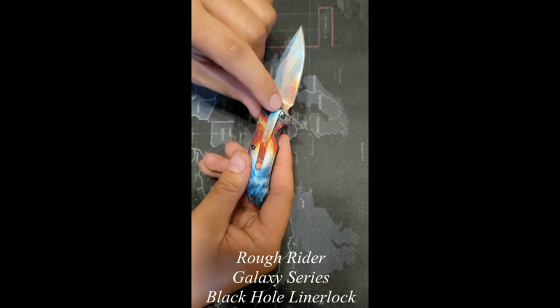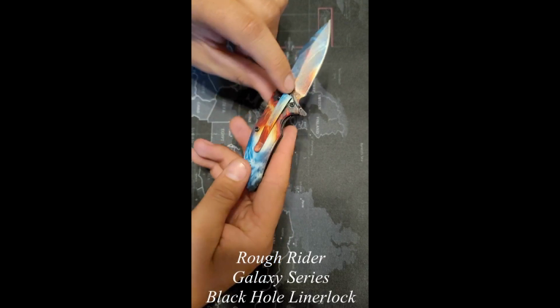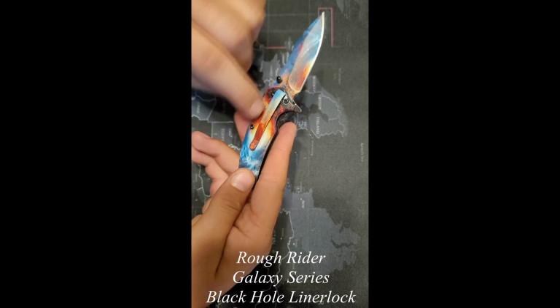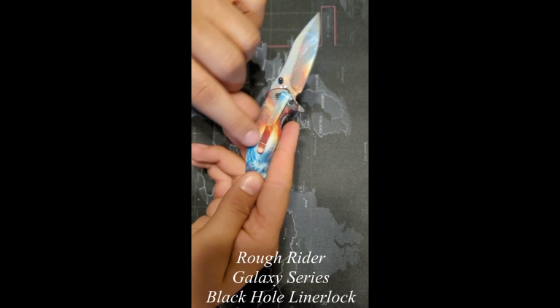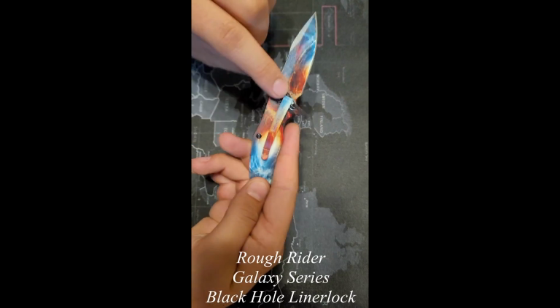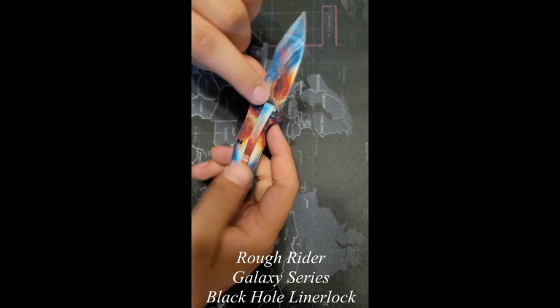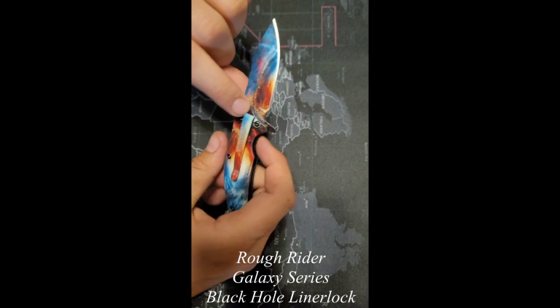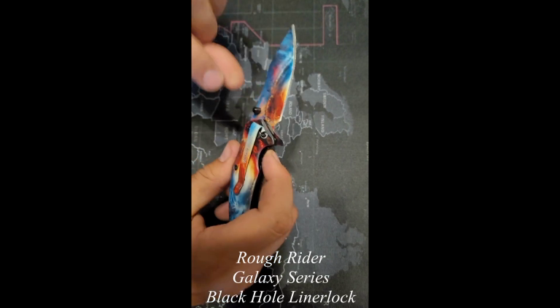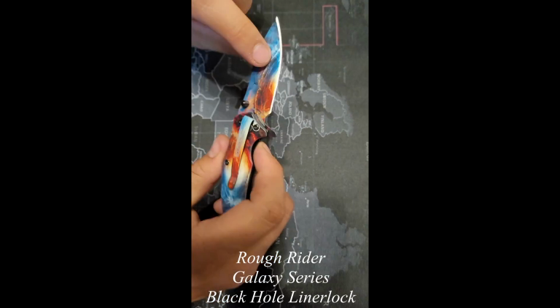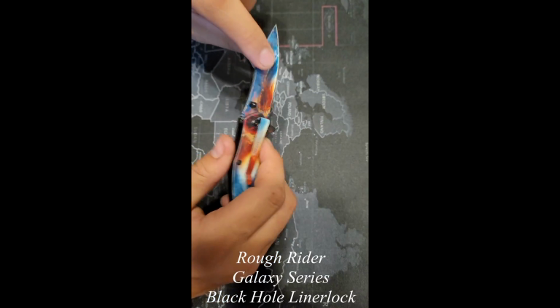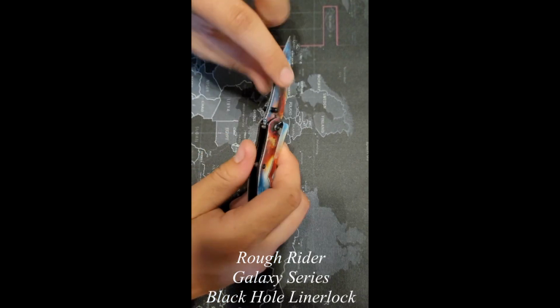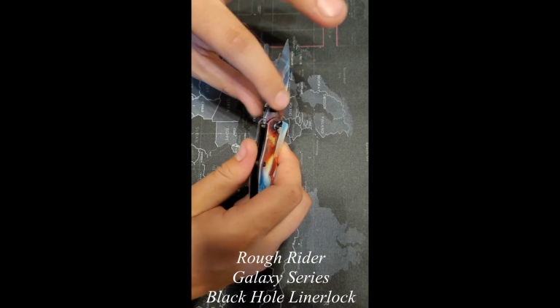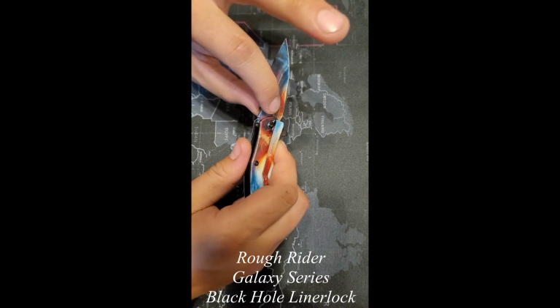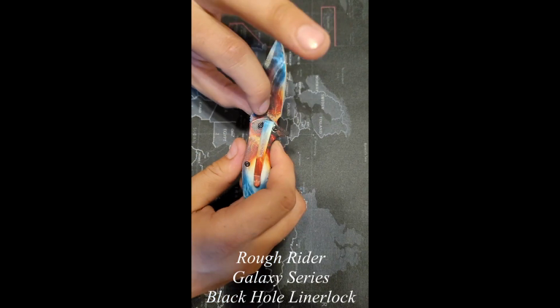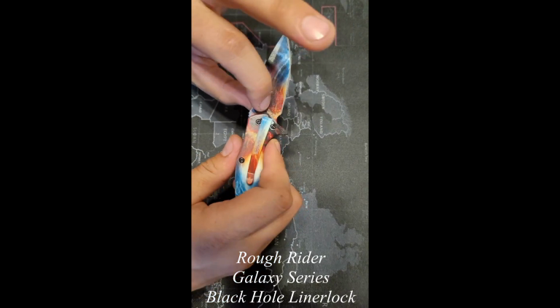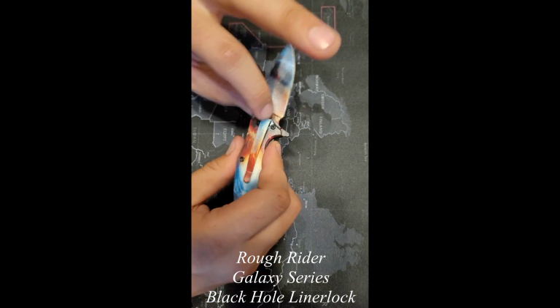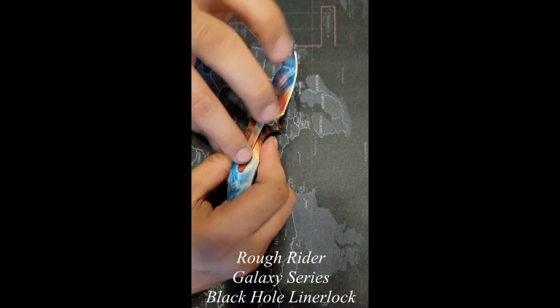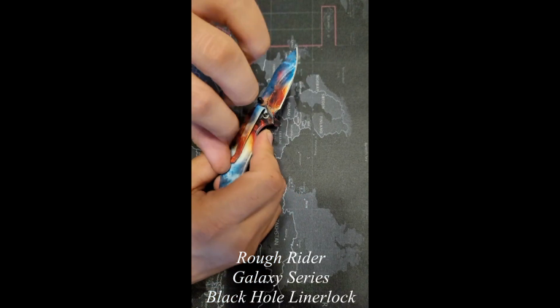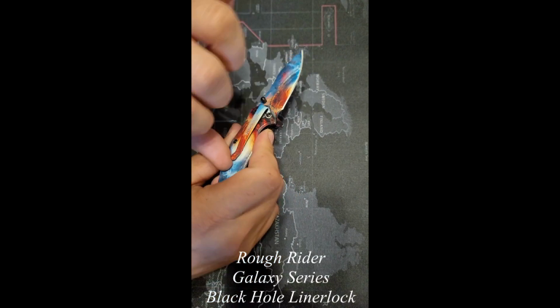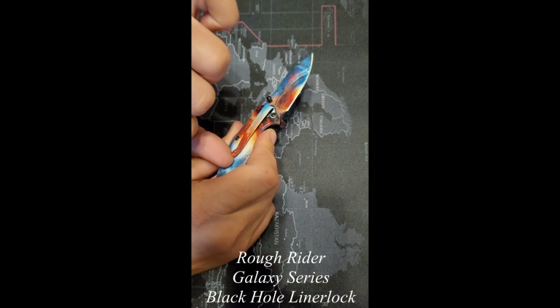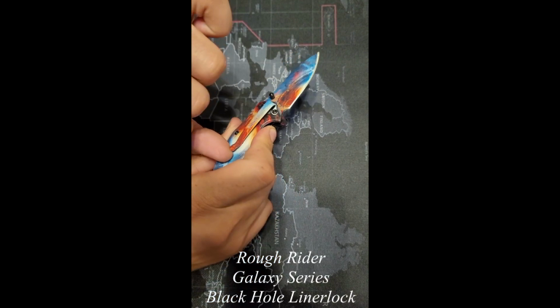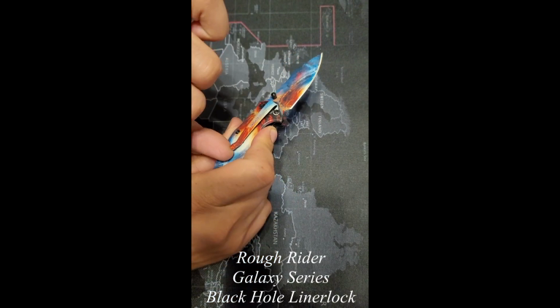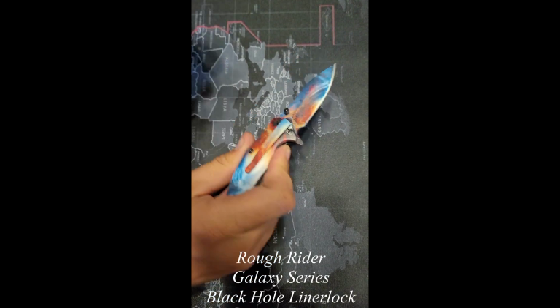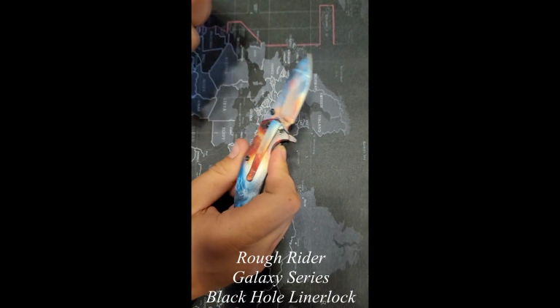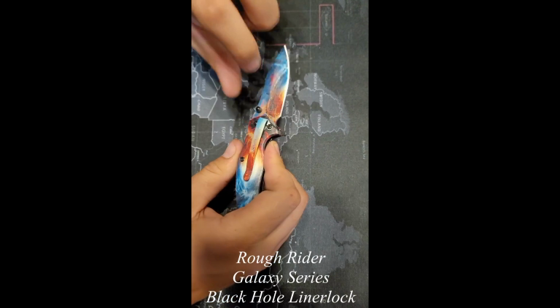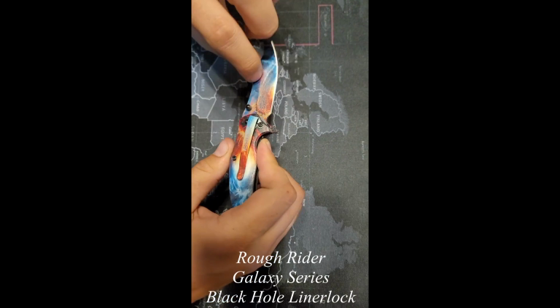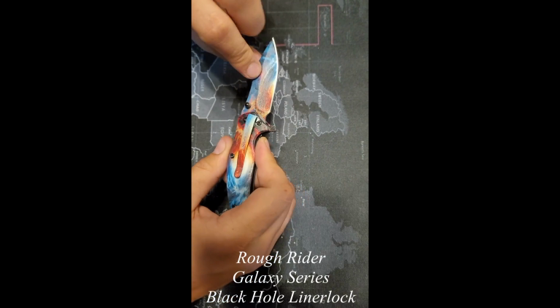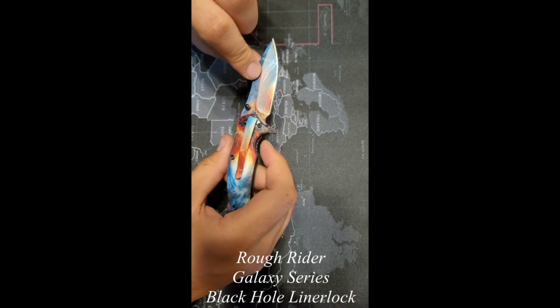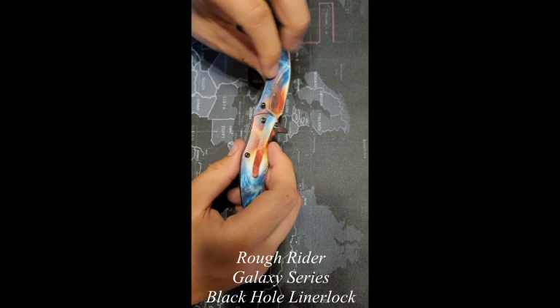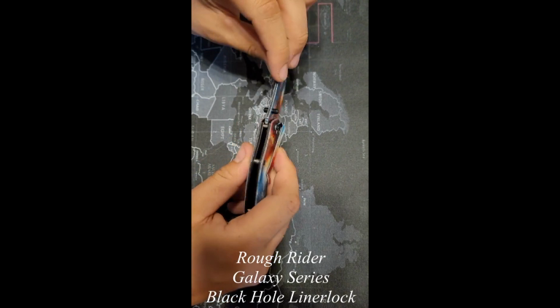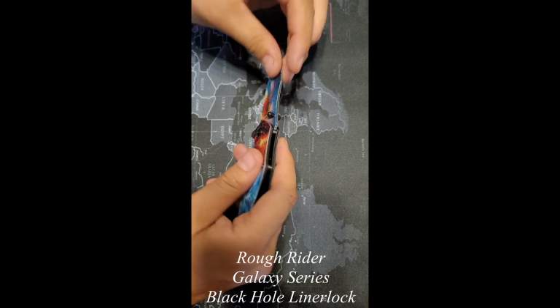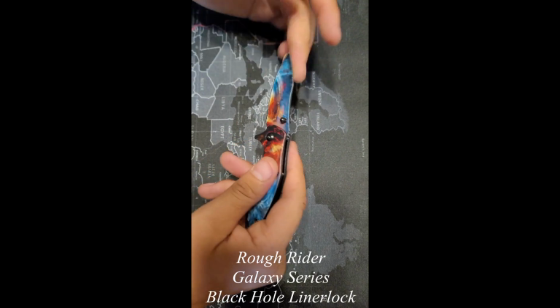And again, all the screws, thumb stud, pocket clip — that's all nice and tight and as it should be.